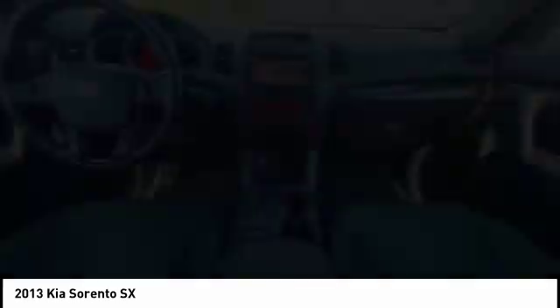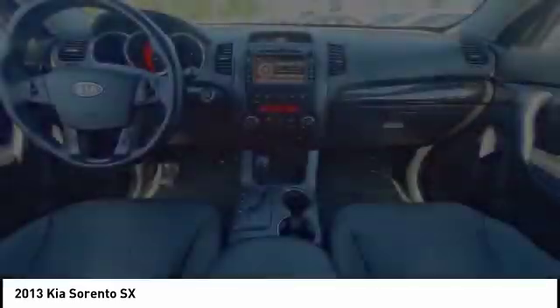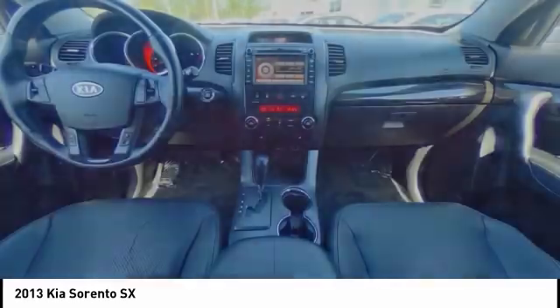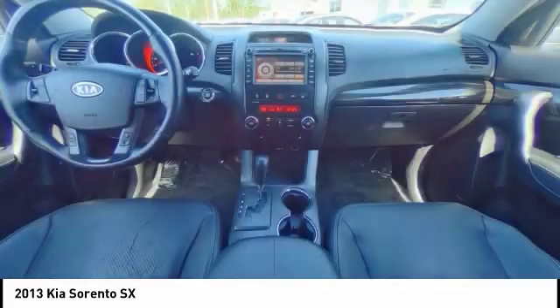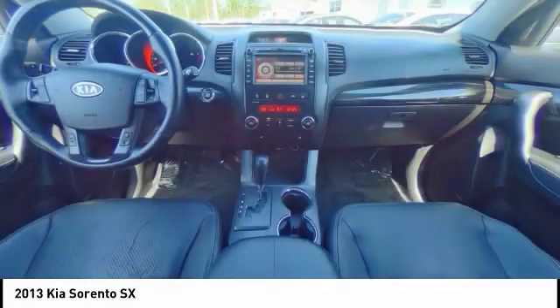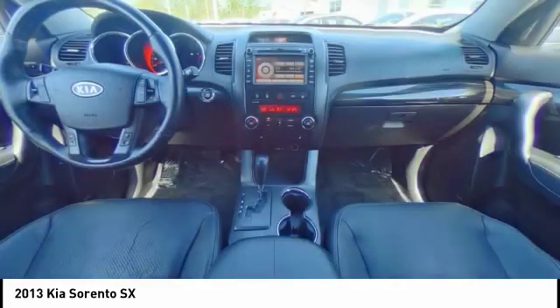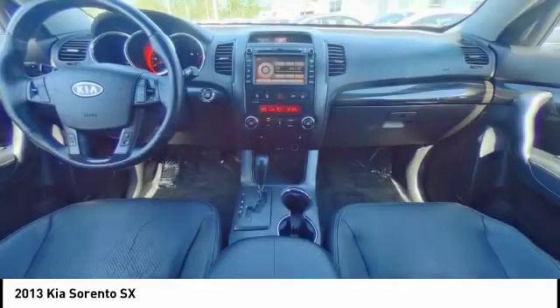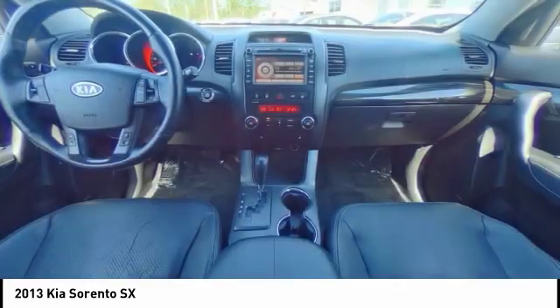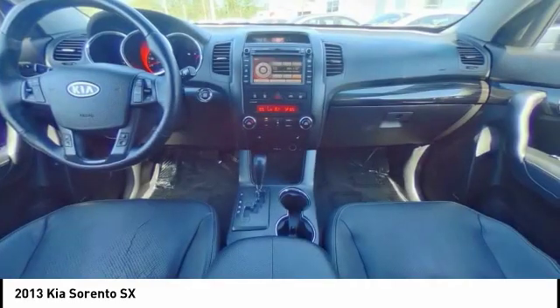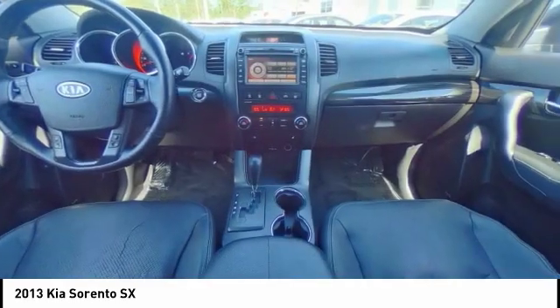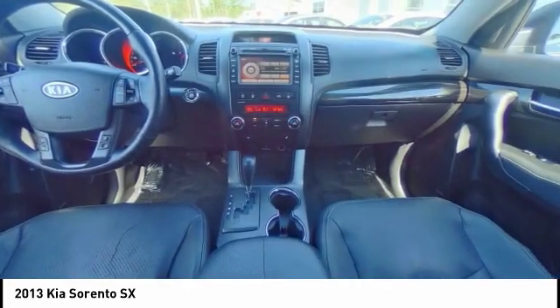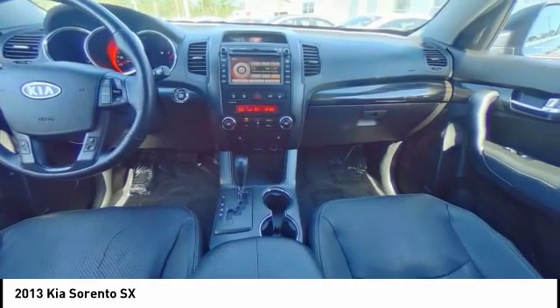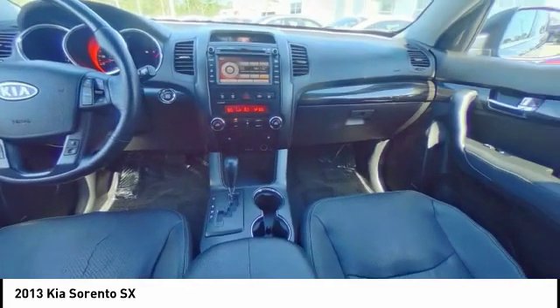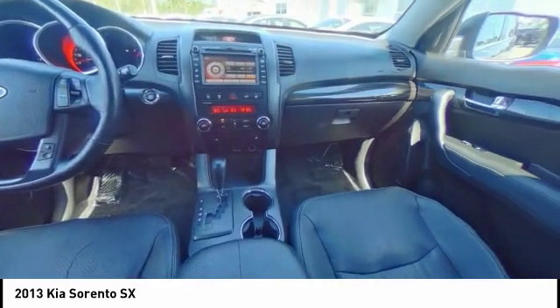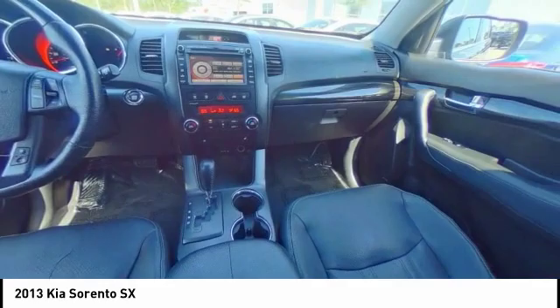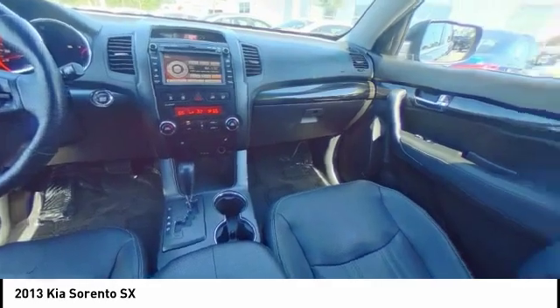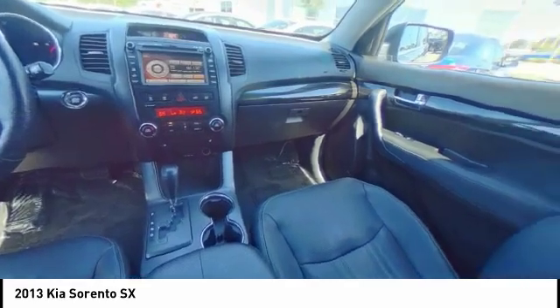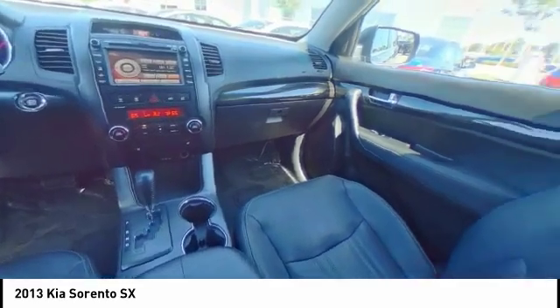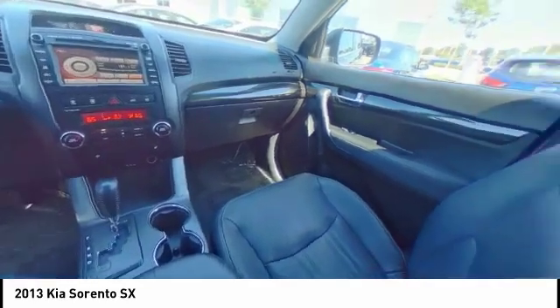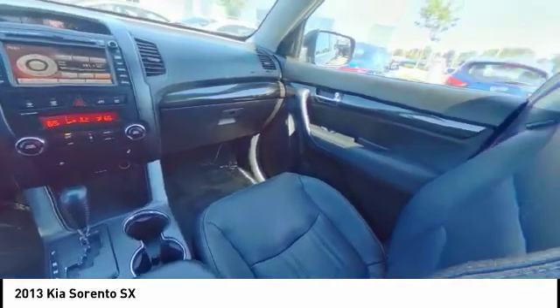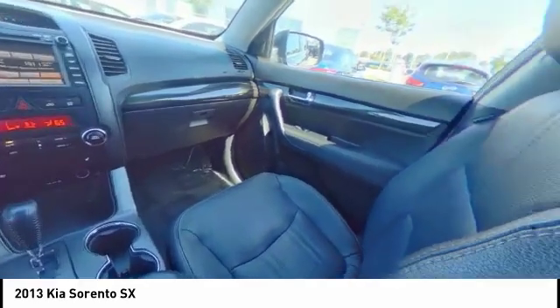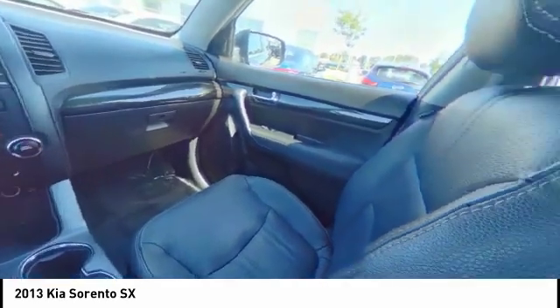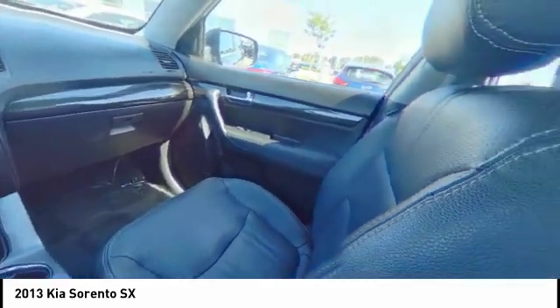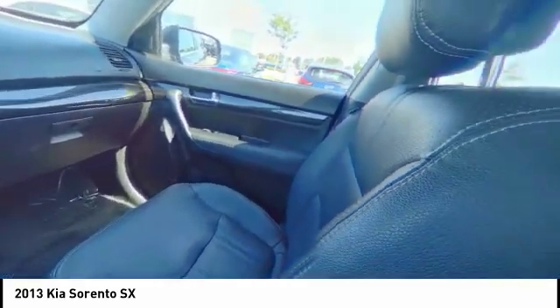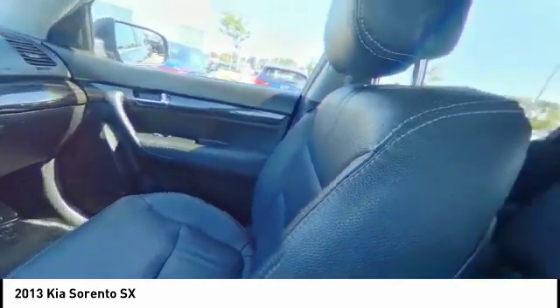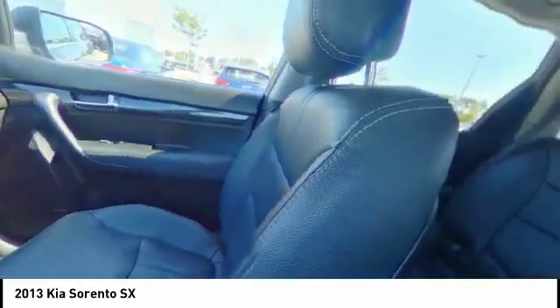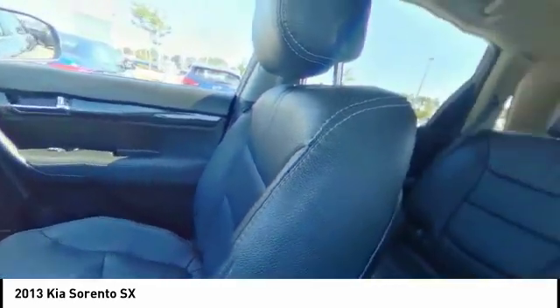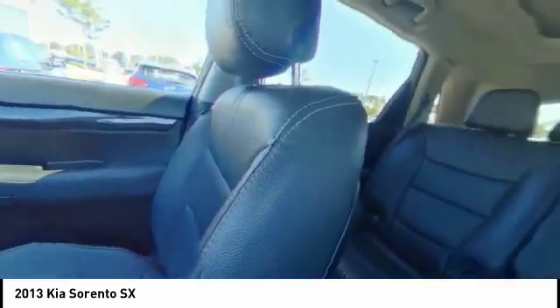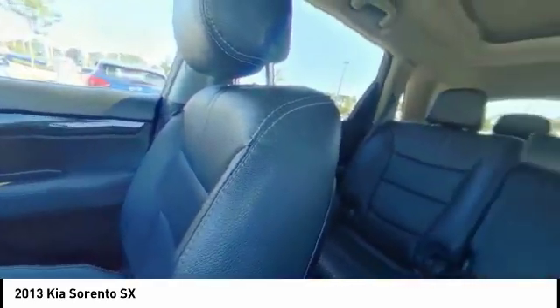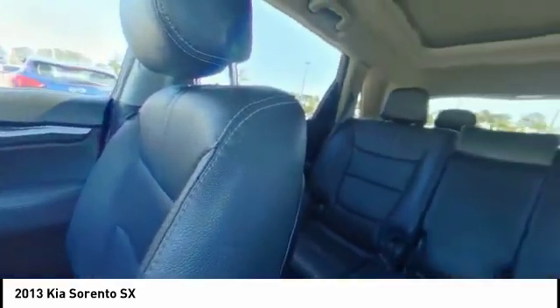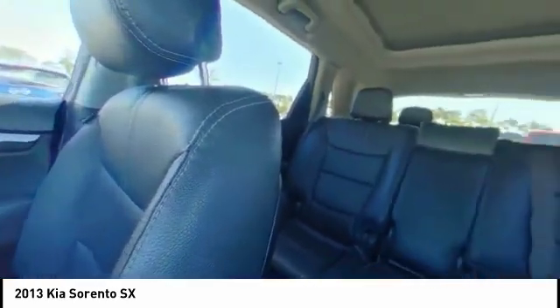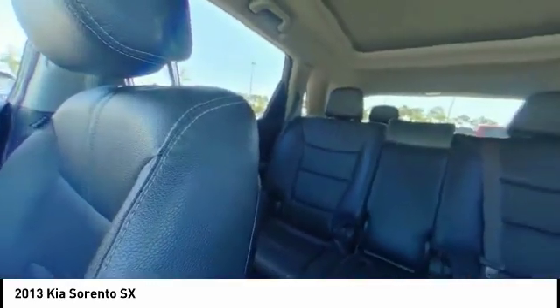Power passenger seat, leather-wrapped steering wheel, Bluetooth, adjustable steering wheel.